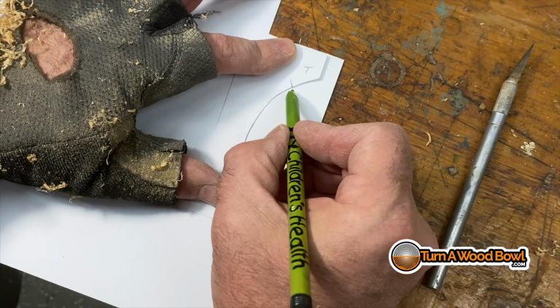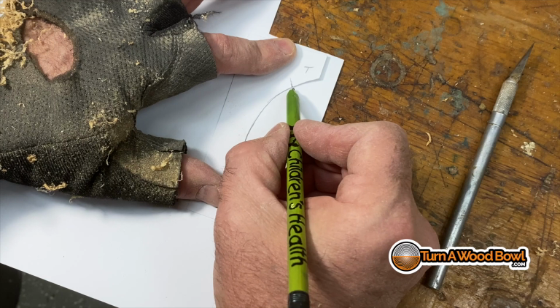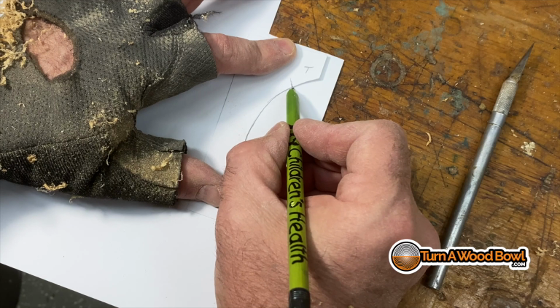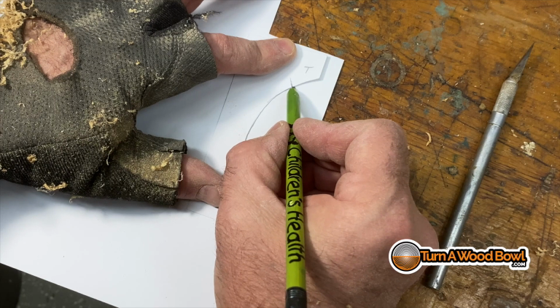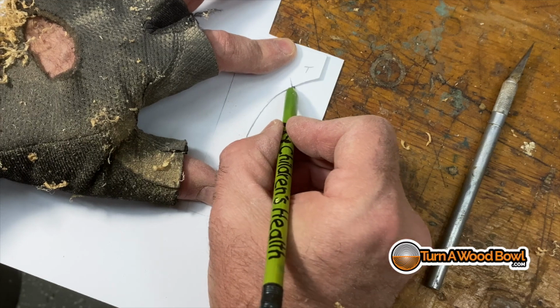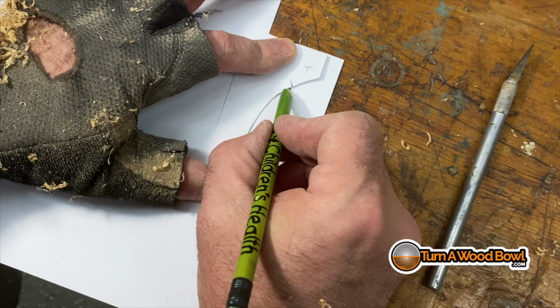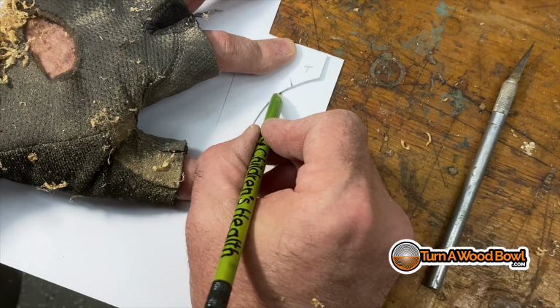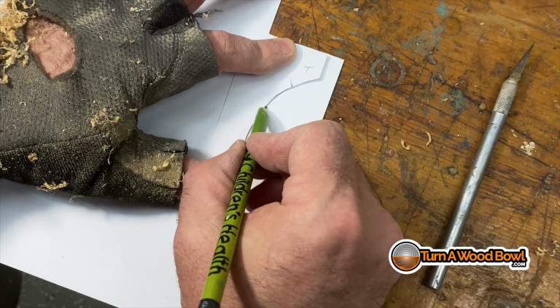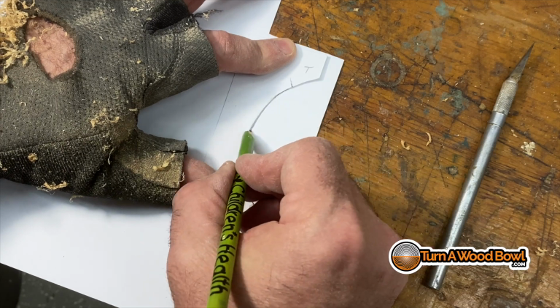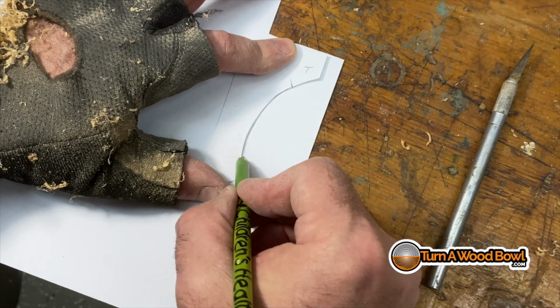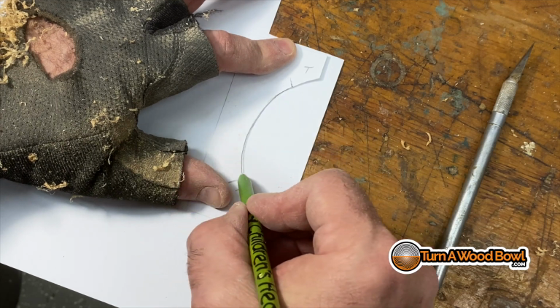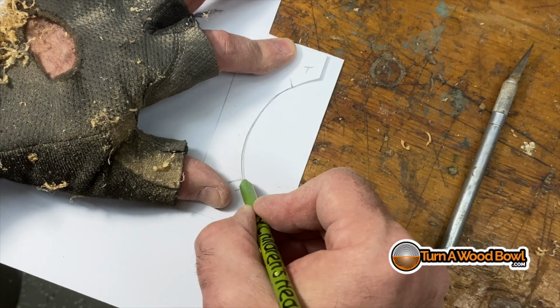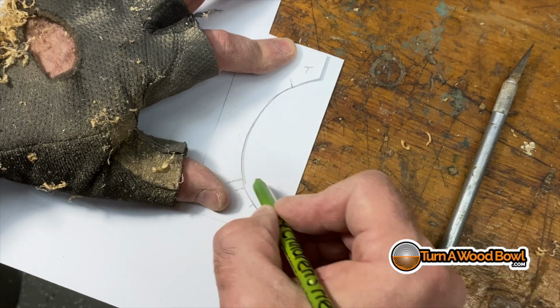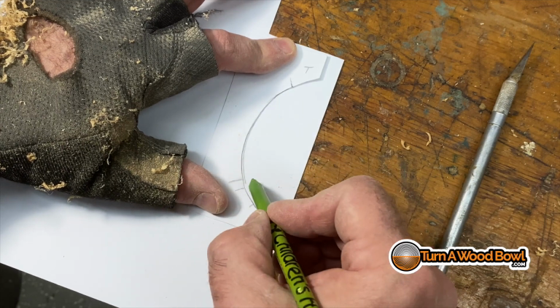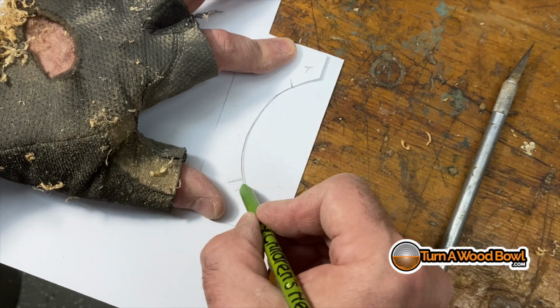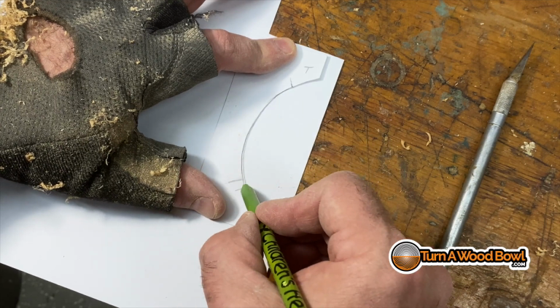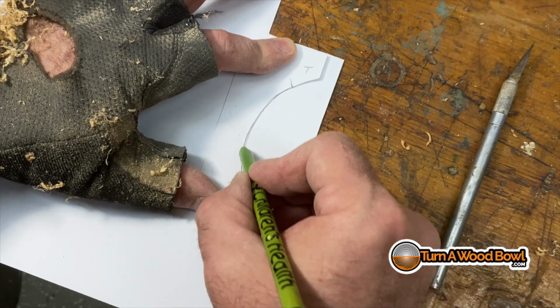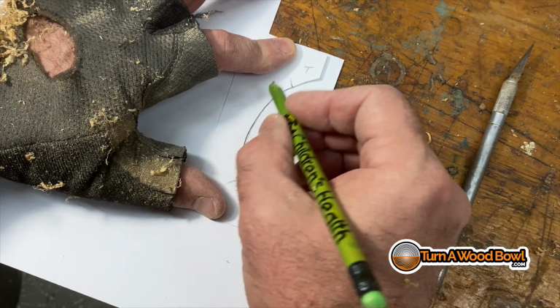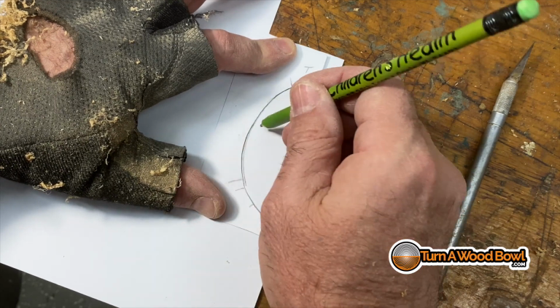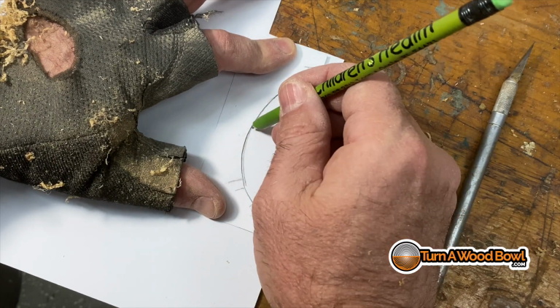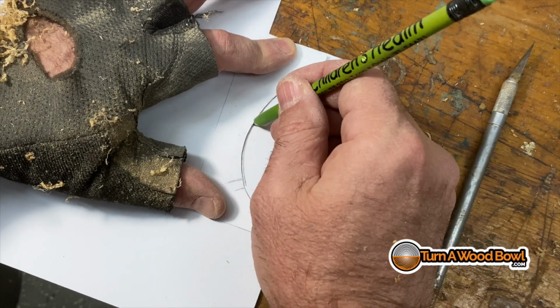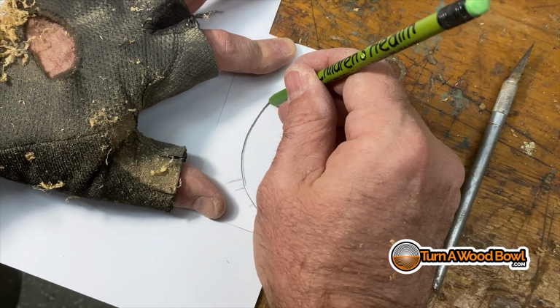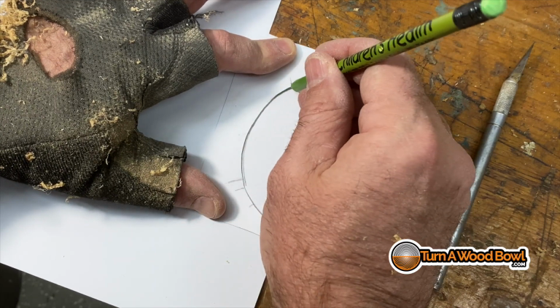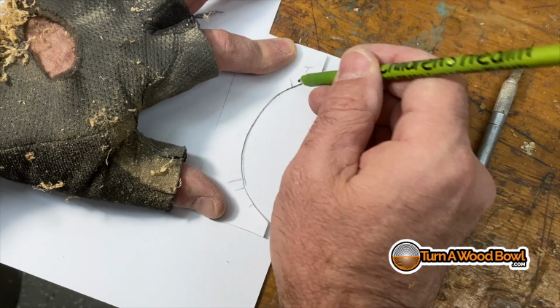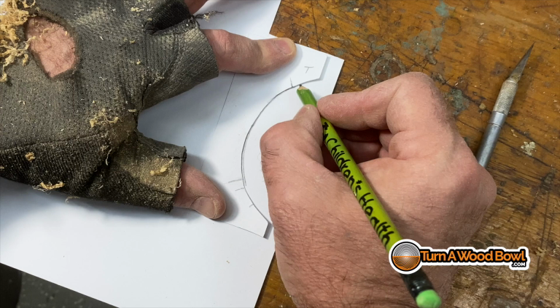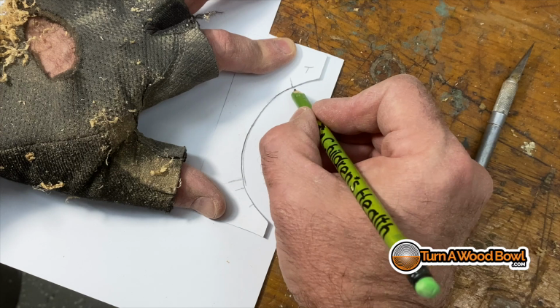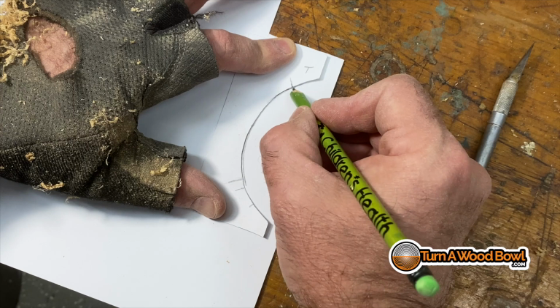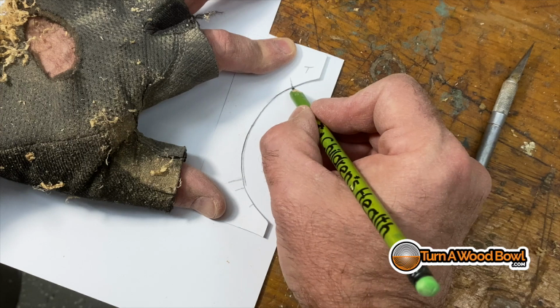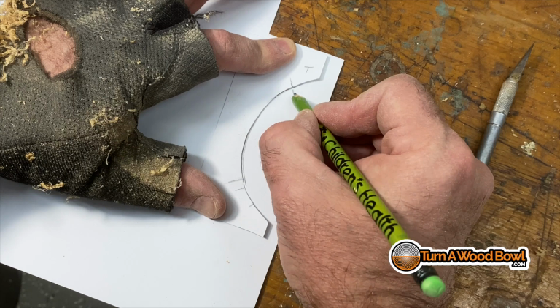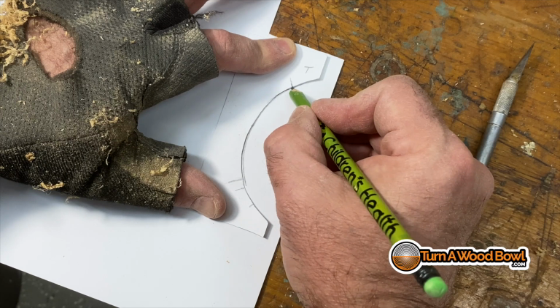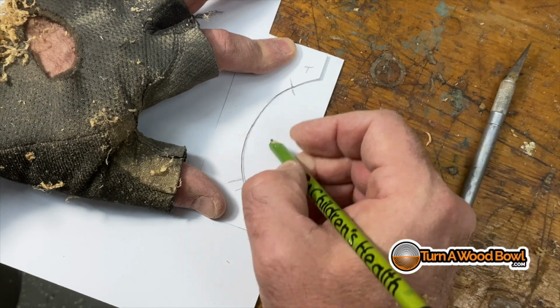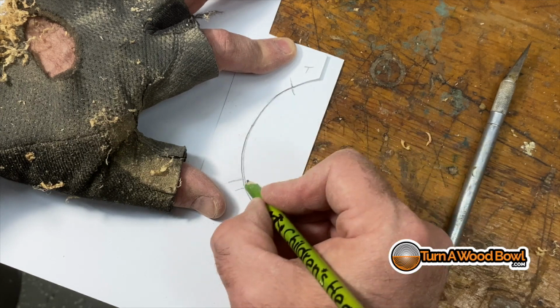Now I'm going to transfer that curve of the bowl to another piece of material and sketch out roughly where that indentation will be.